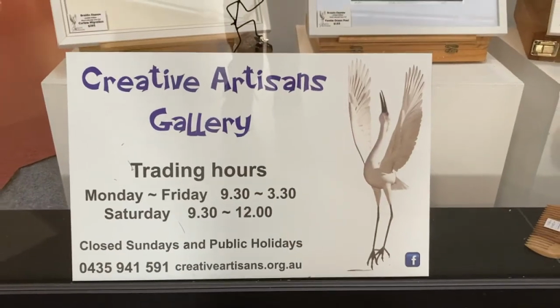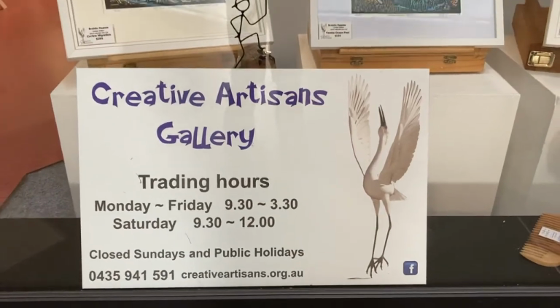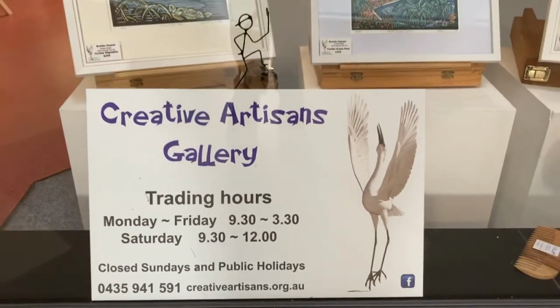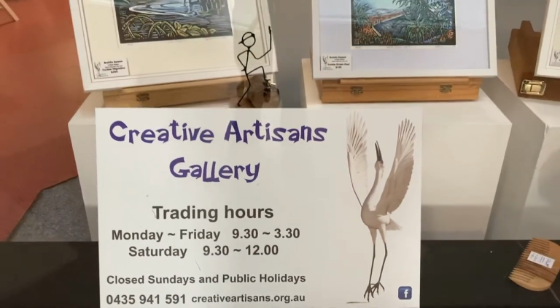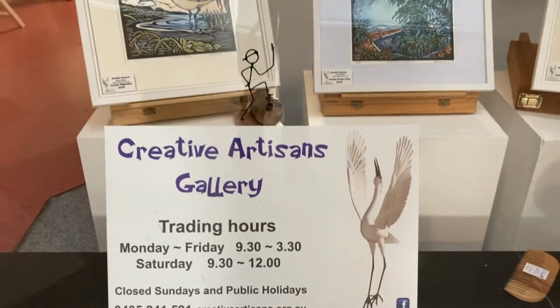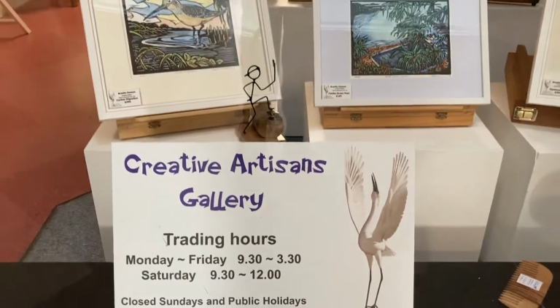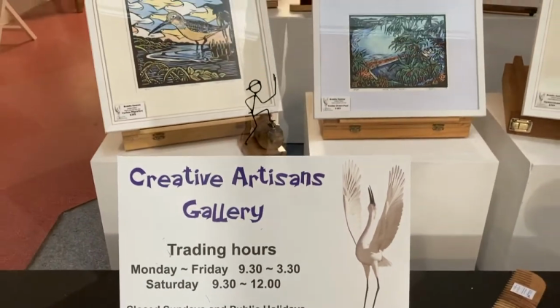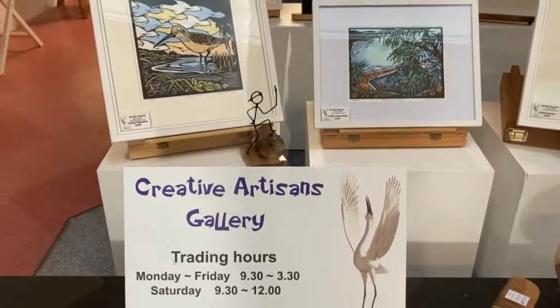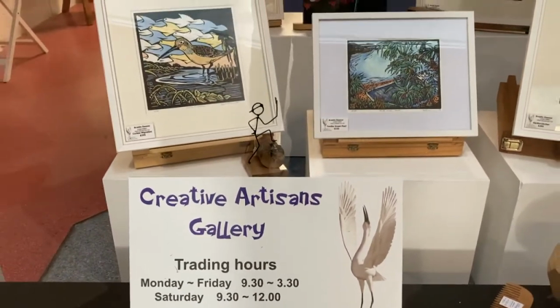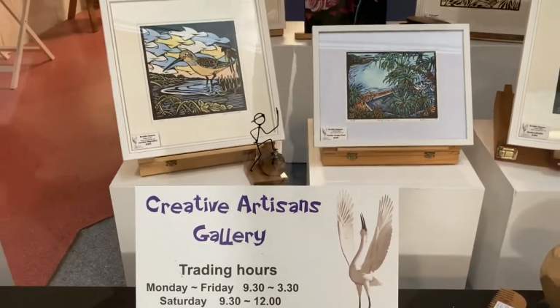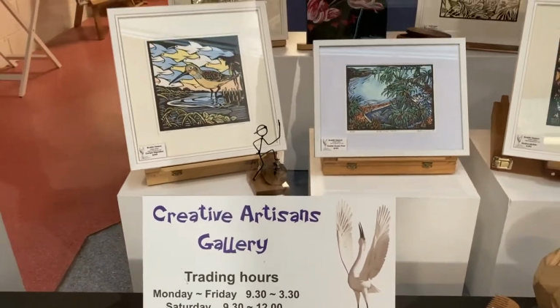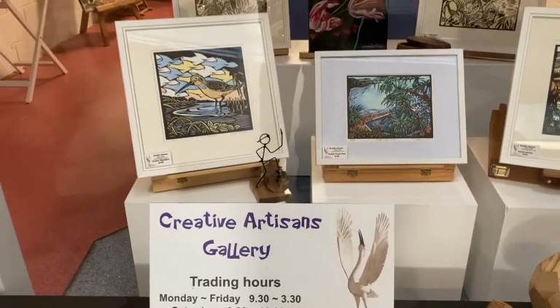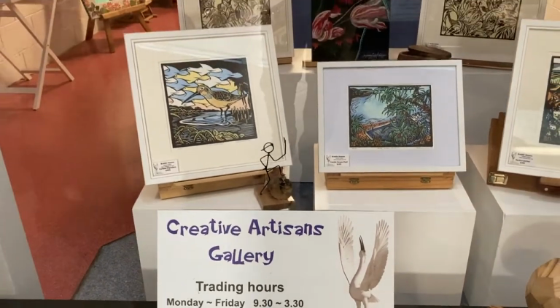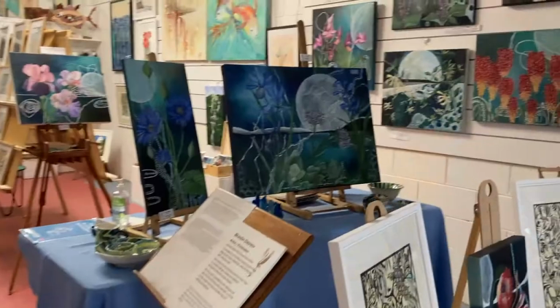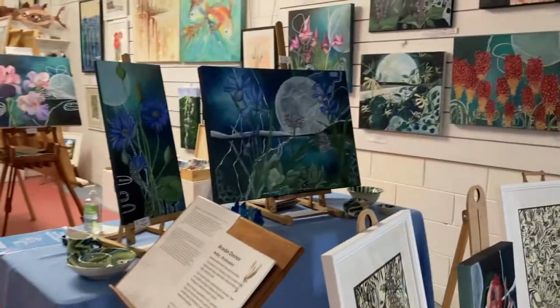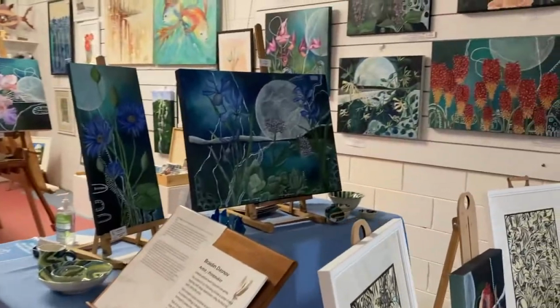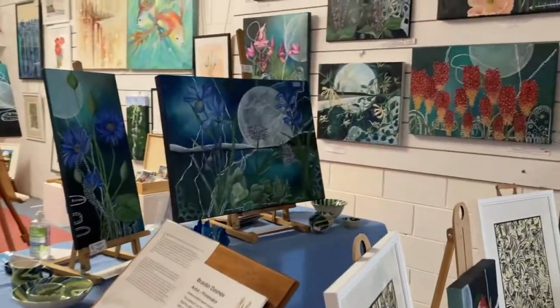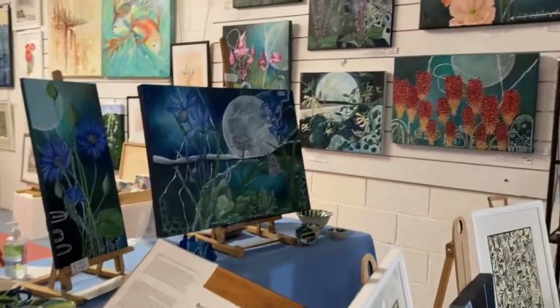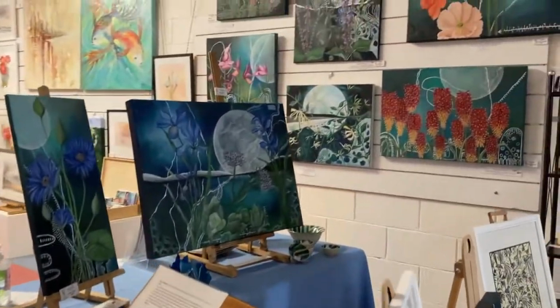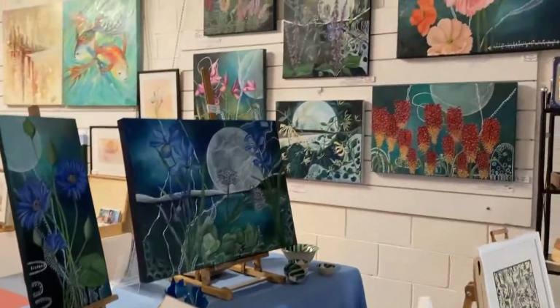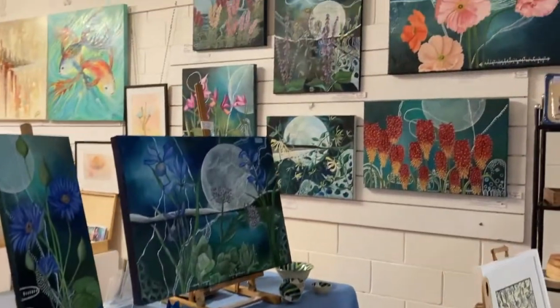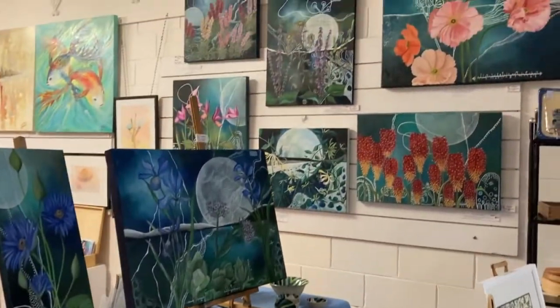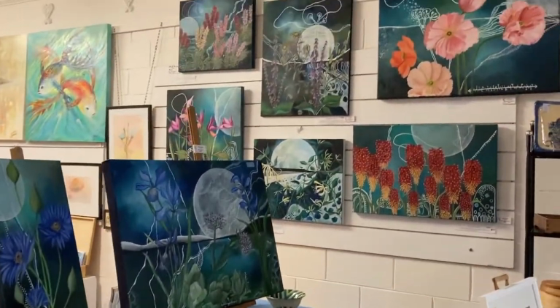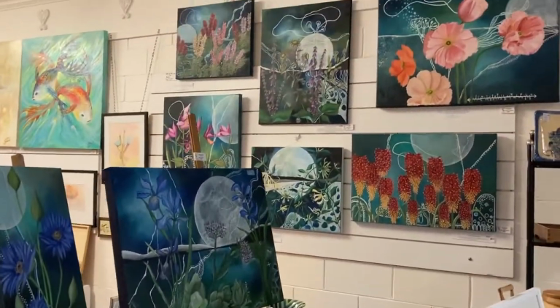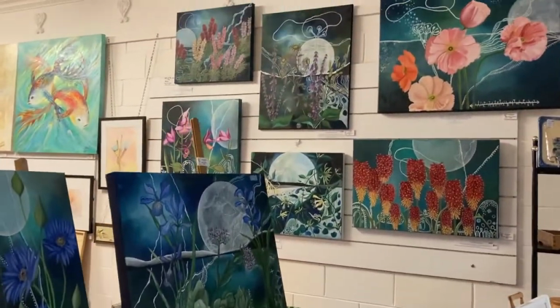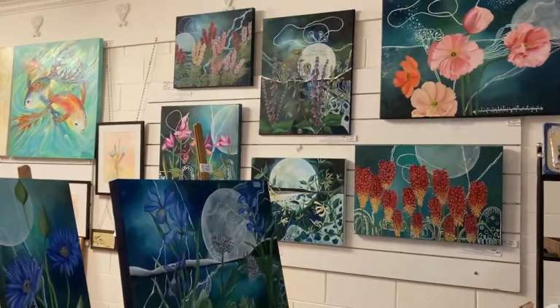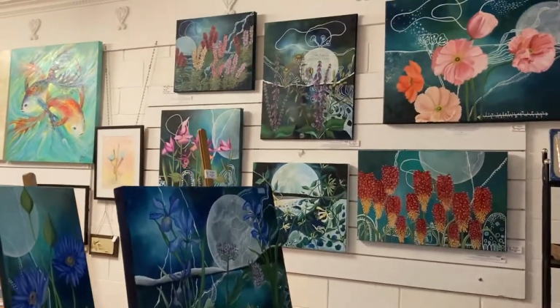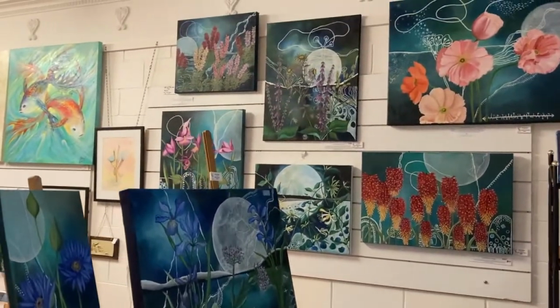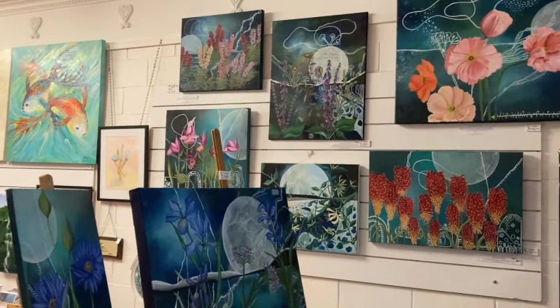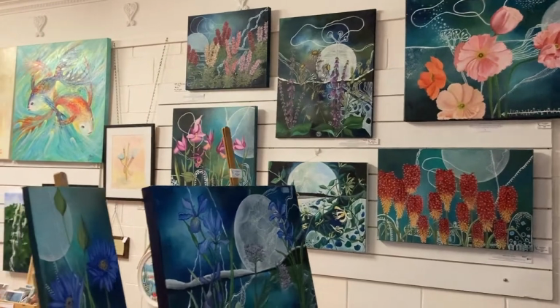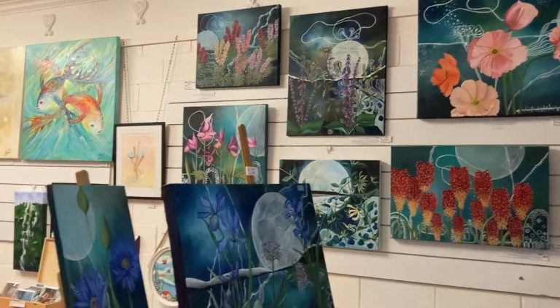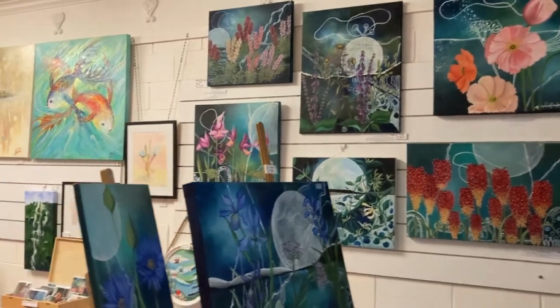Welcome to Creative Artisans Gallery. Our shops are situated in the Wigmore Arcade, River Street, Ballina.